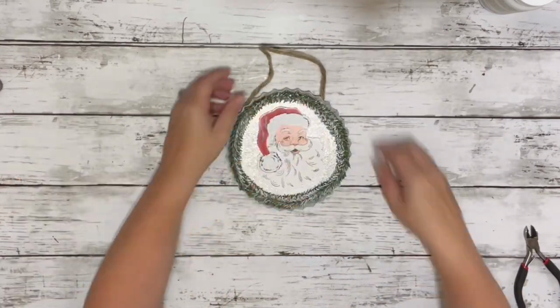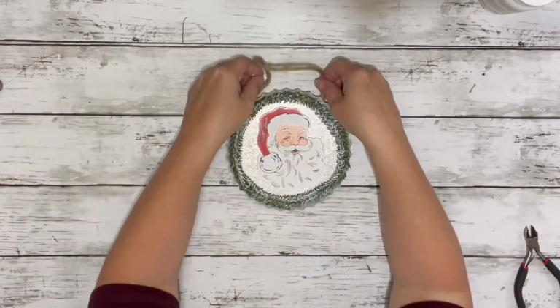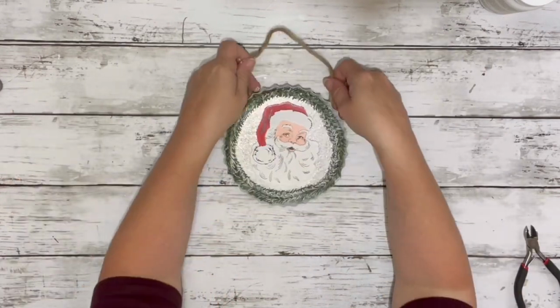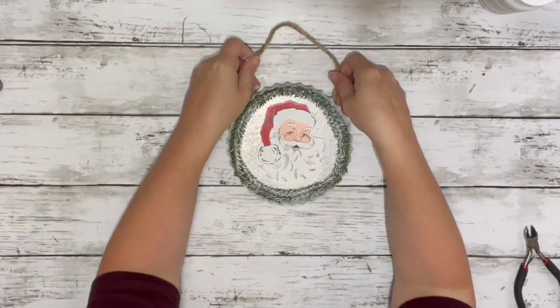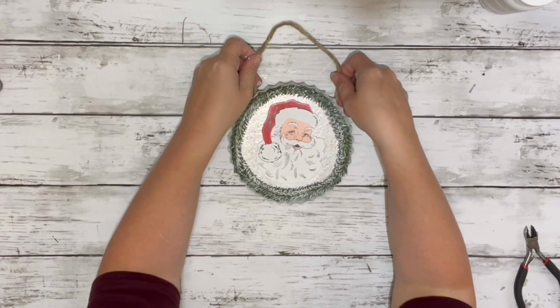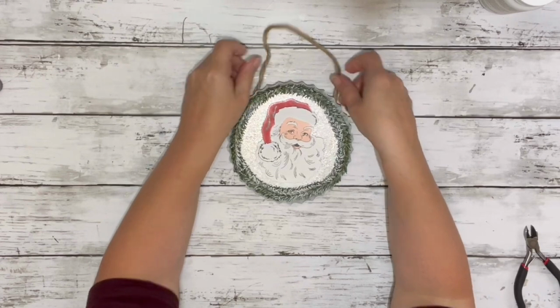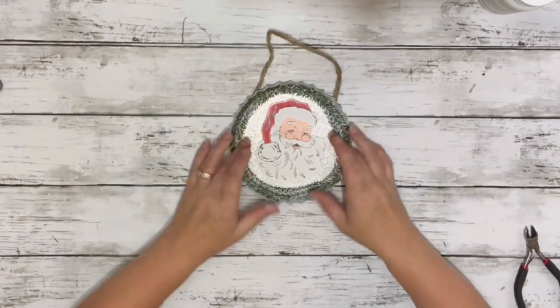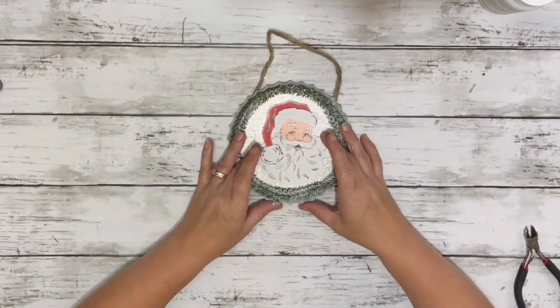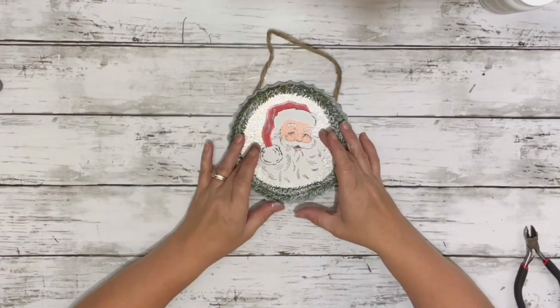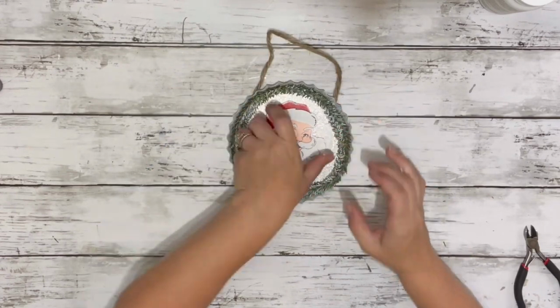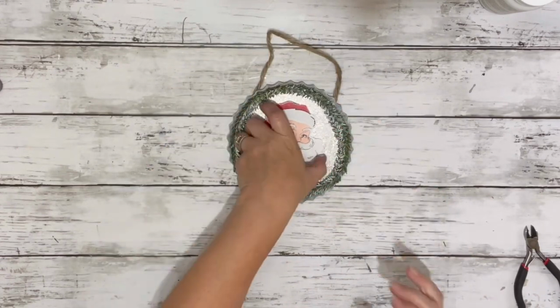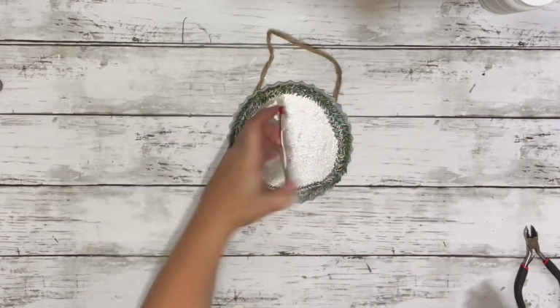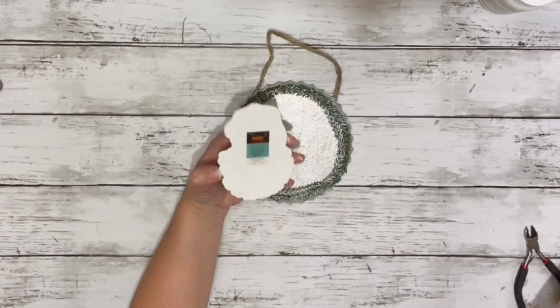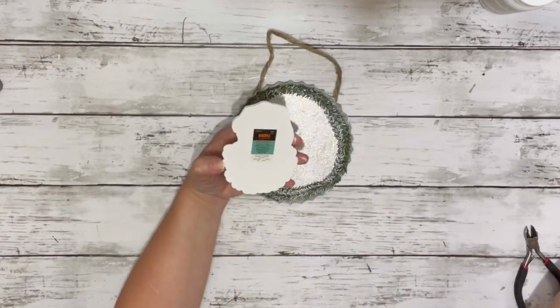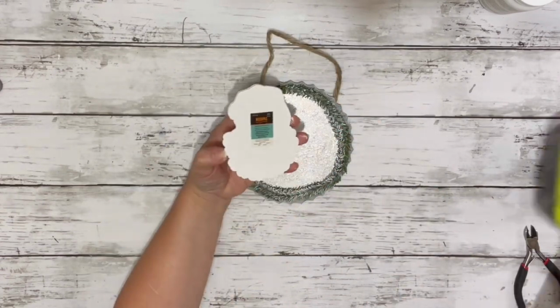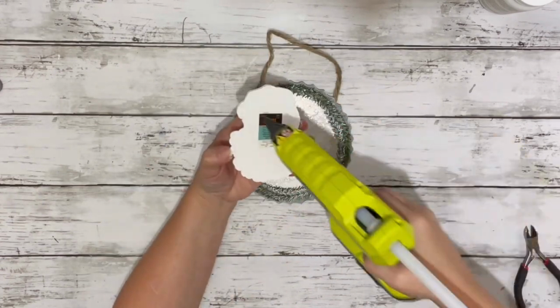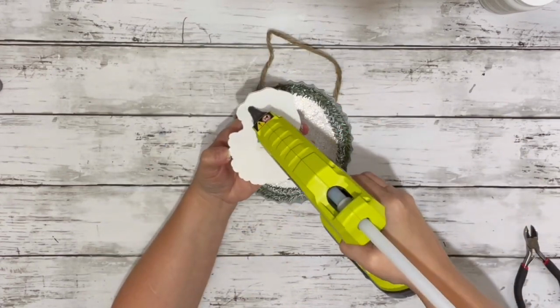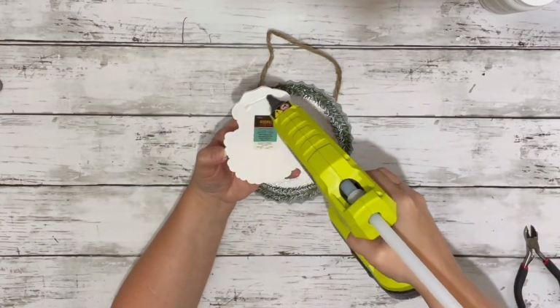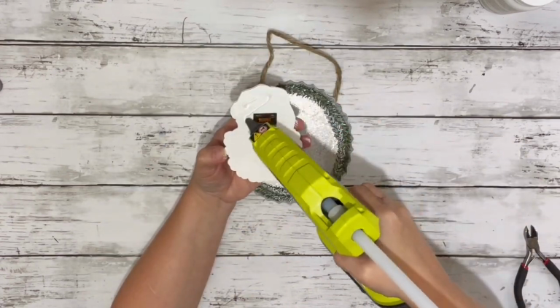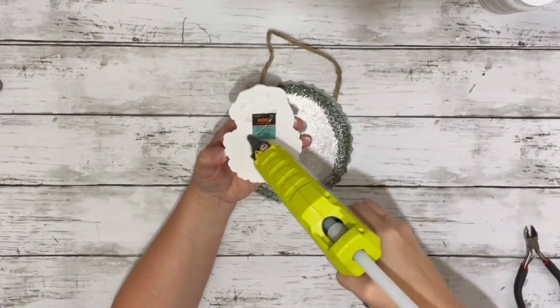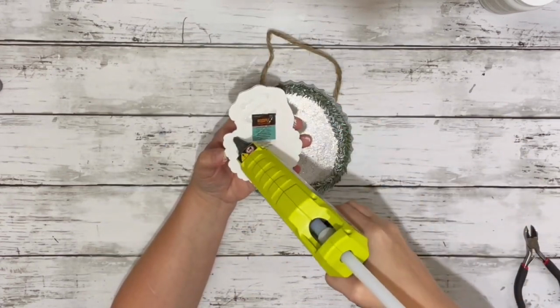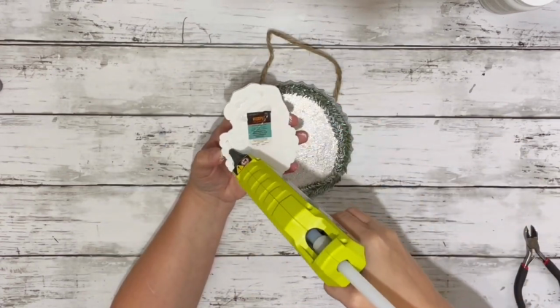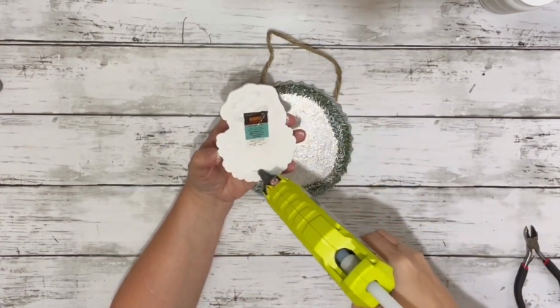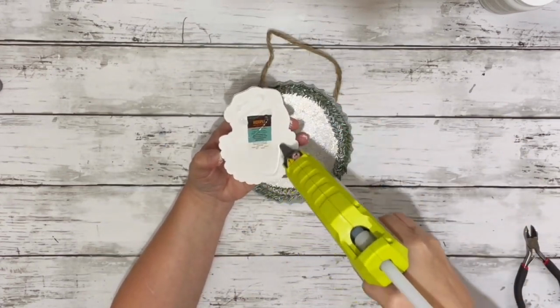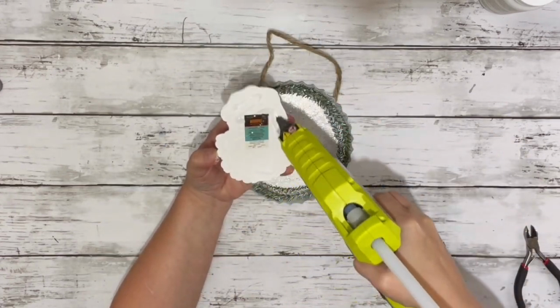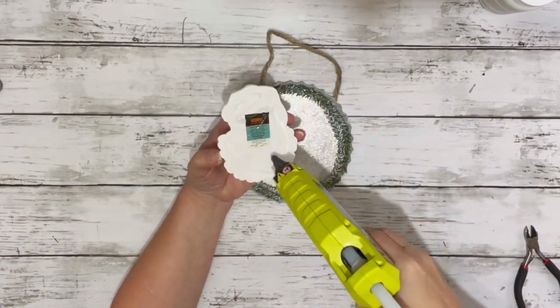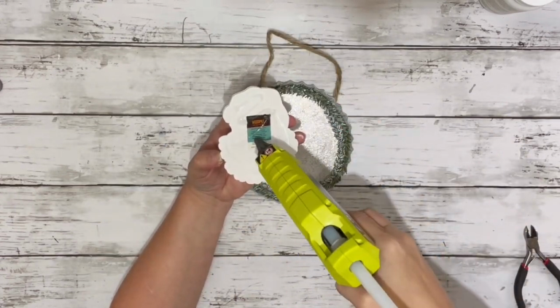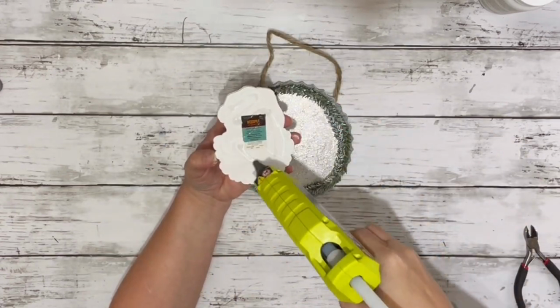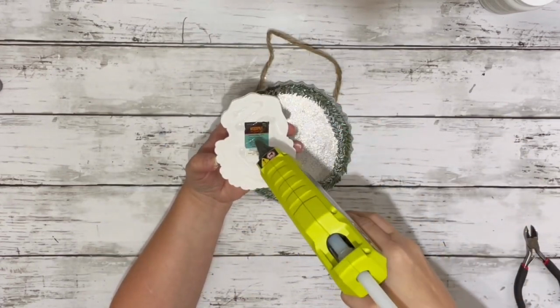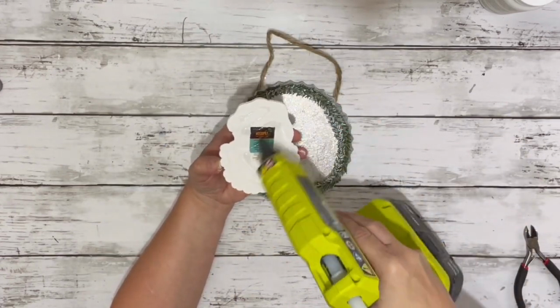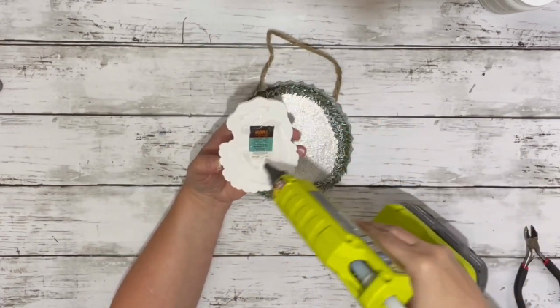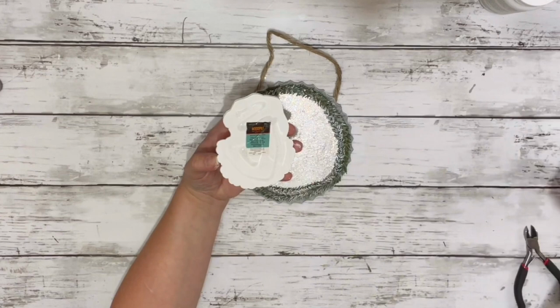After that was done, I took my little Santa and hot glued it to the center of the bottle cap.